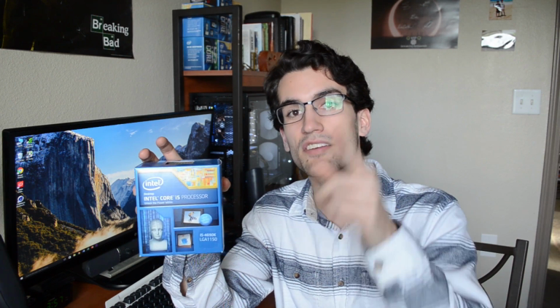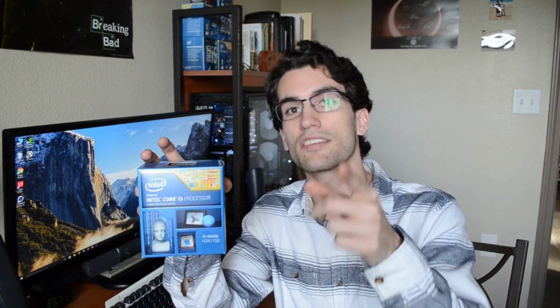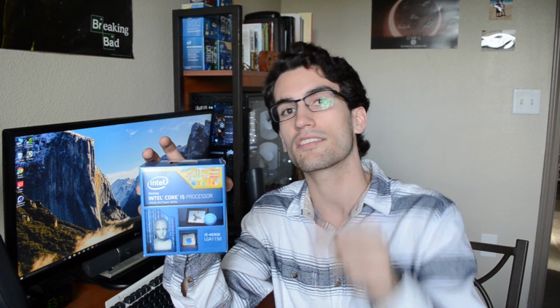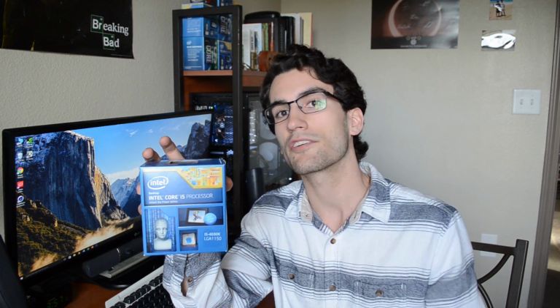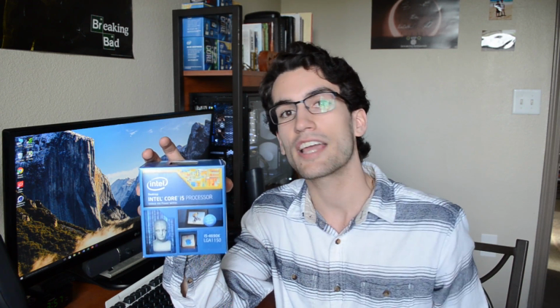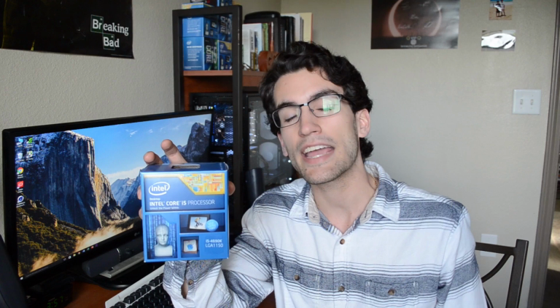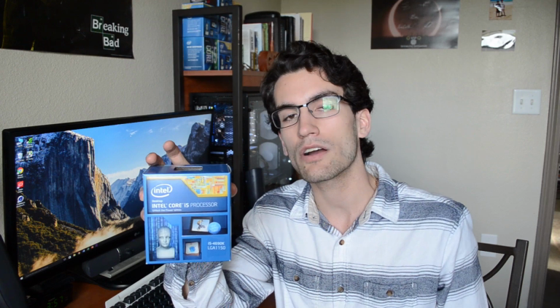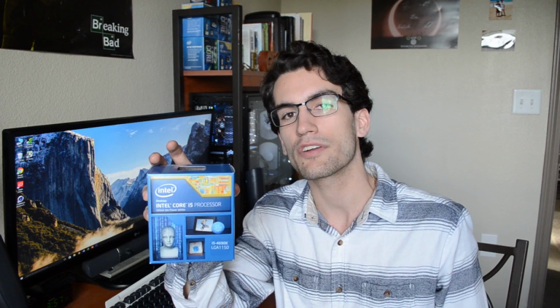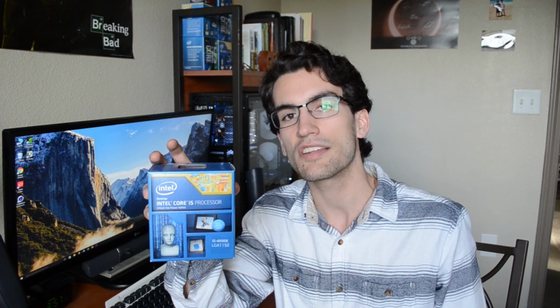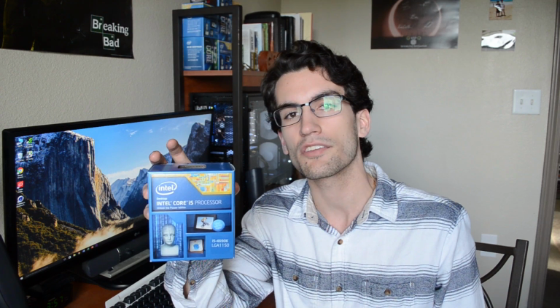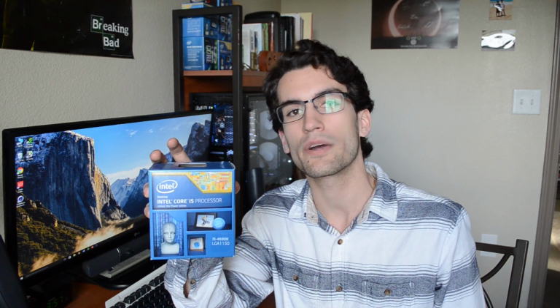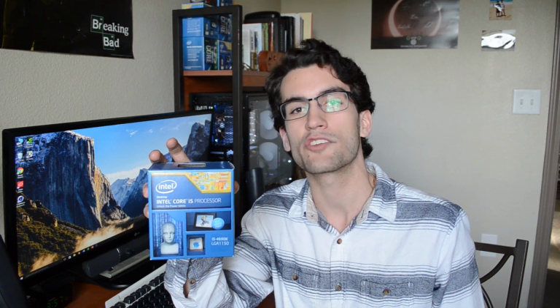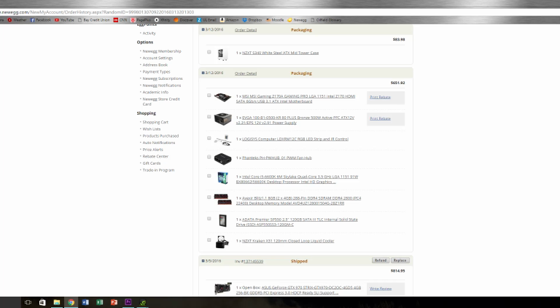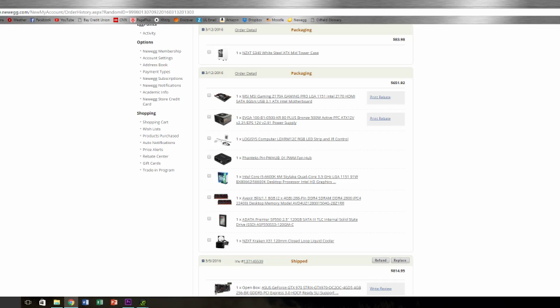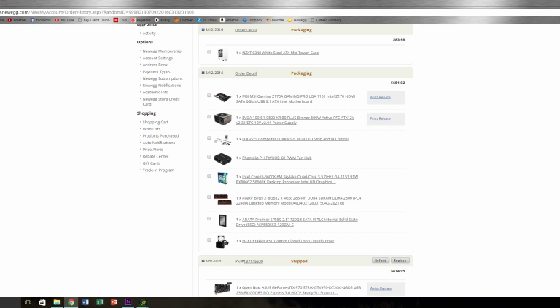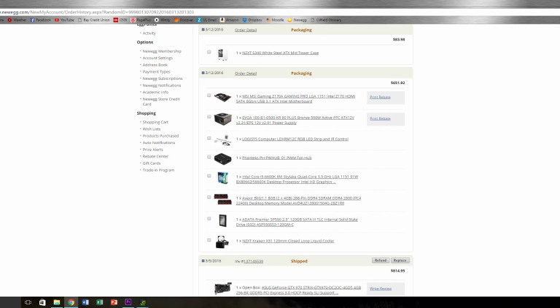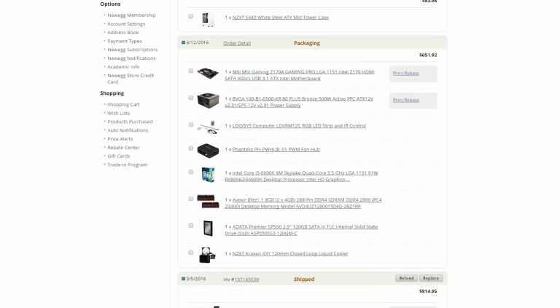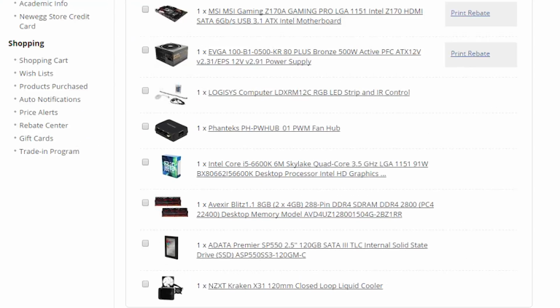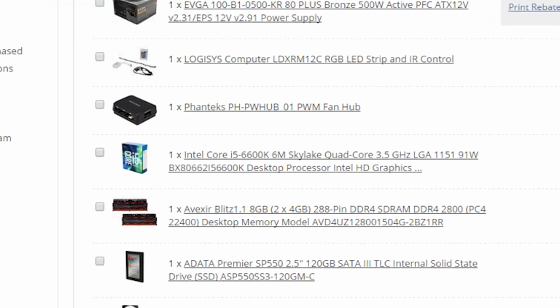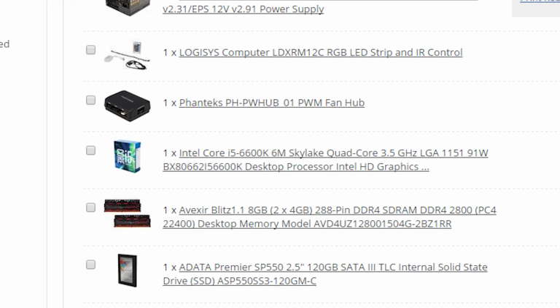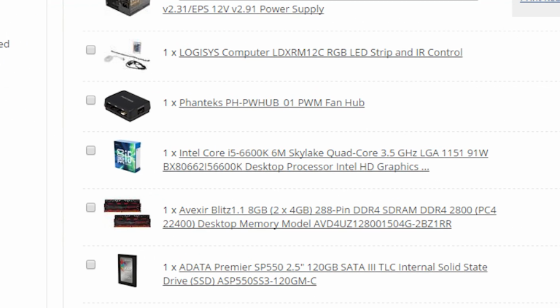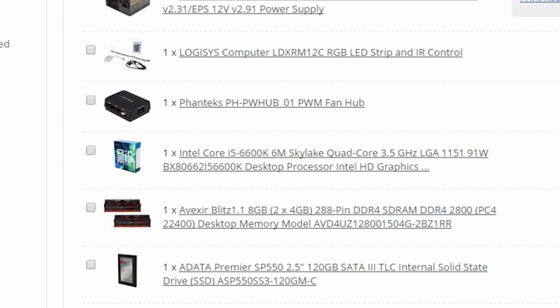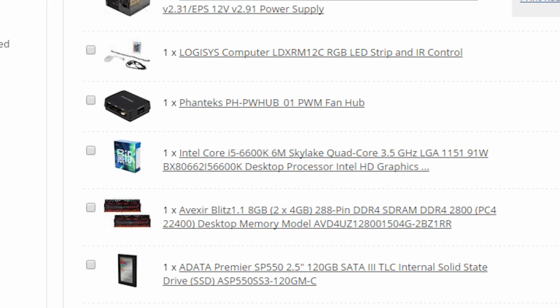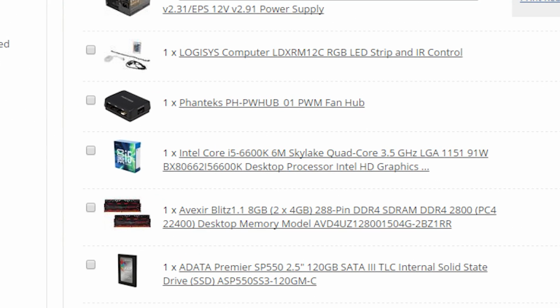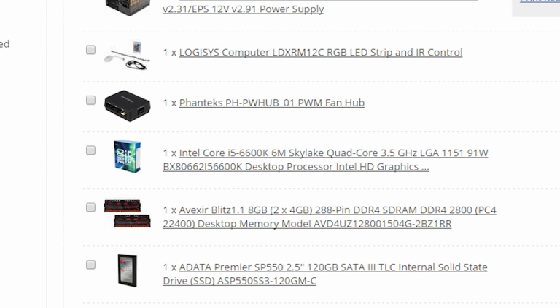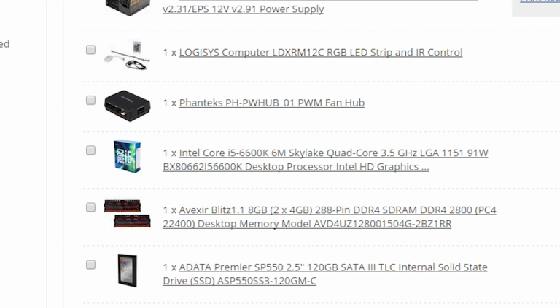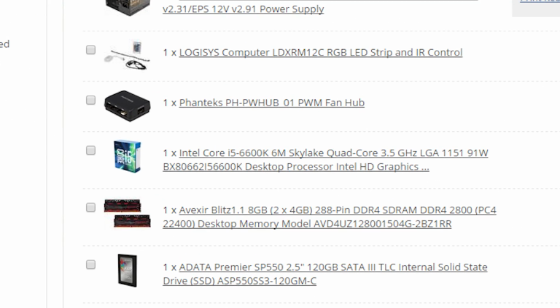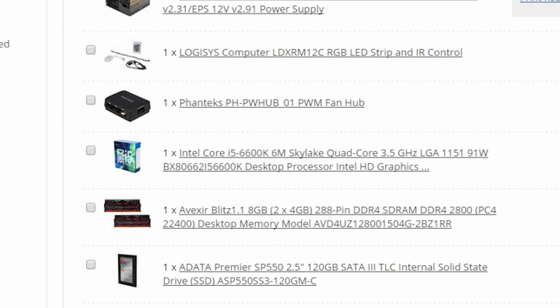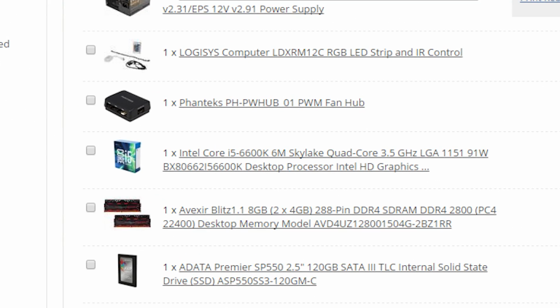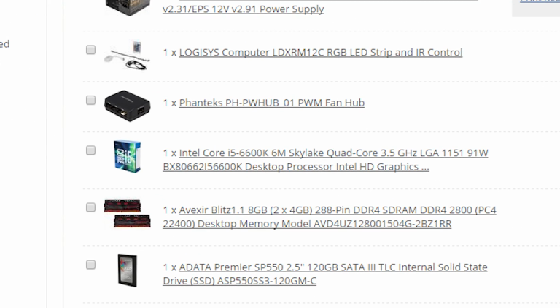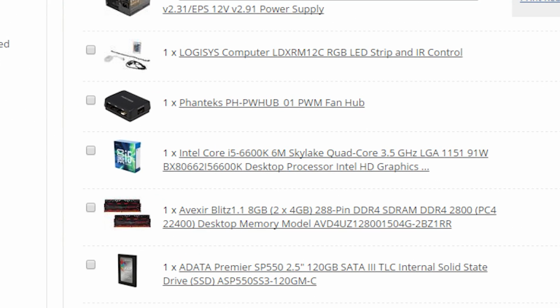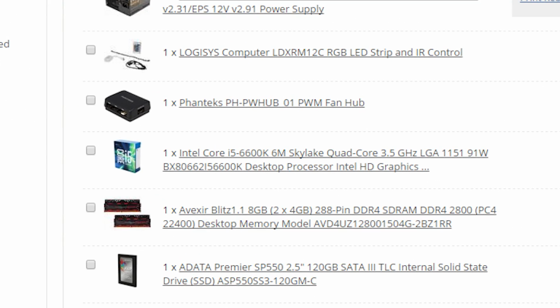A 6600K is on the way — should be here by Thursday — so expect a build featuring that processor.